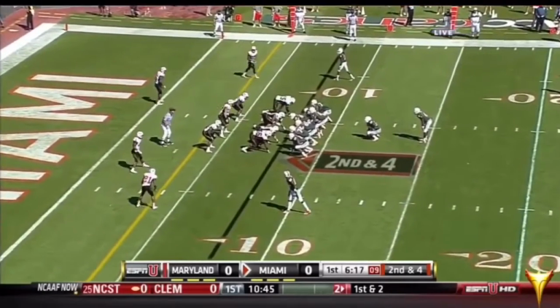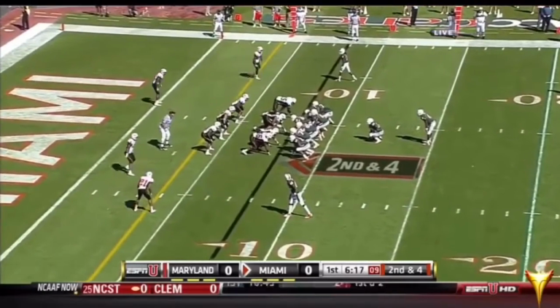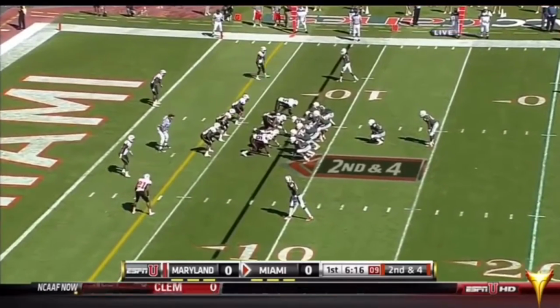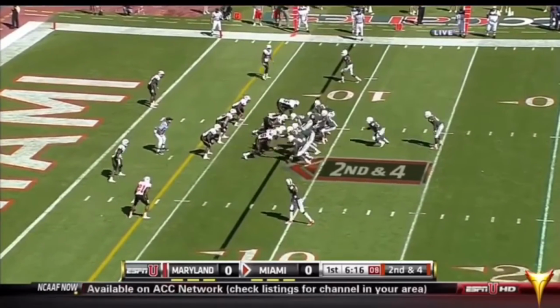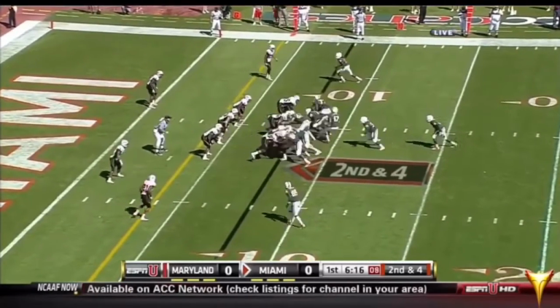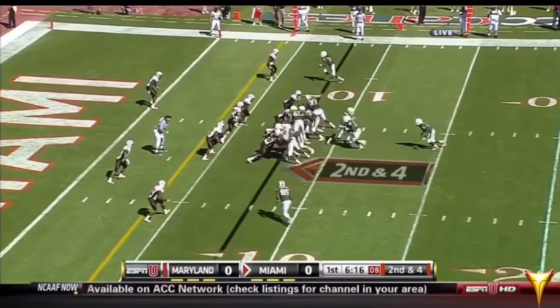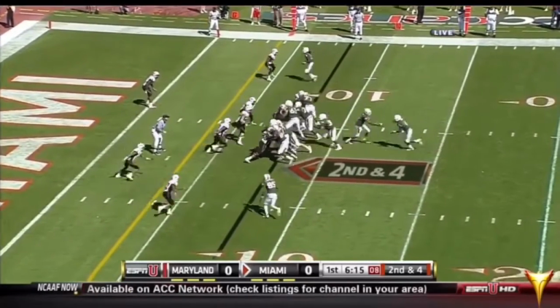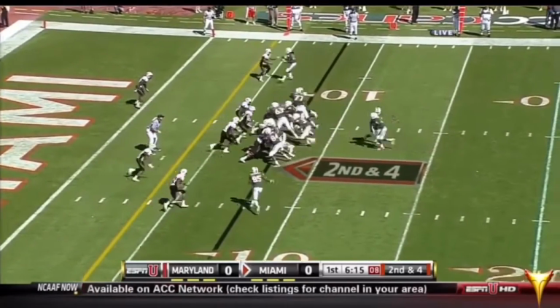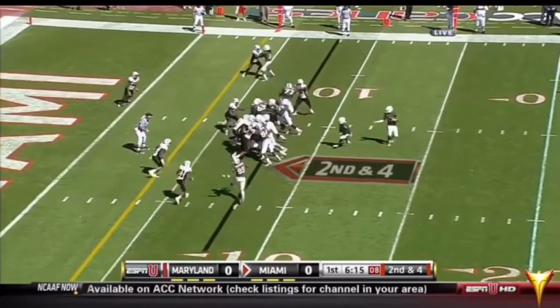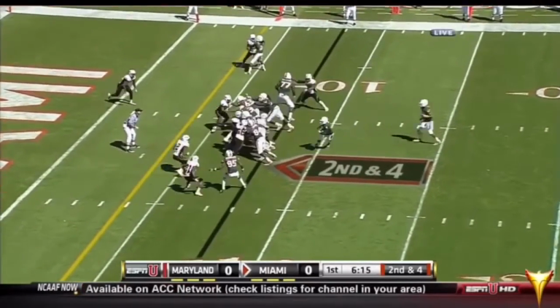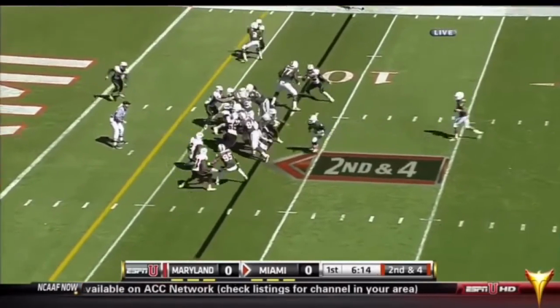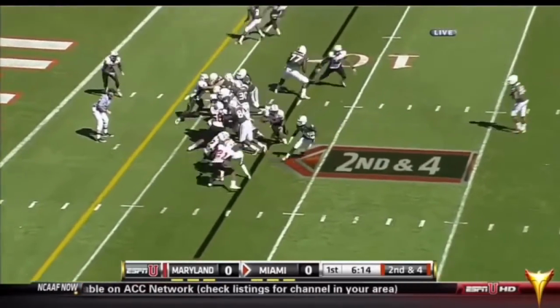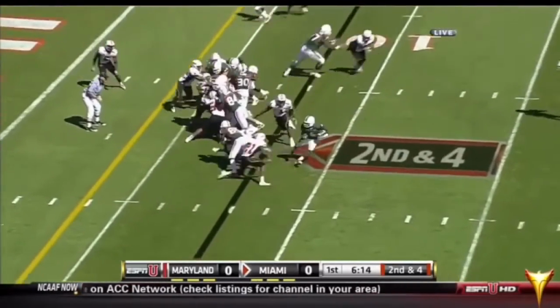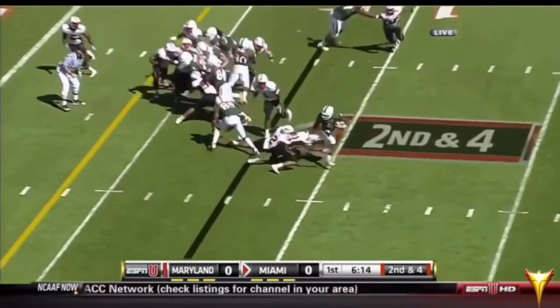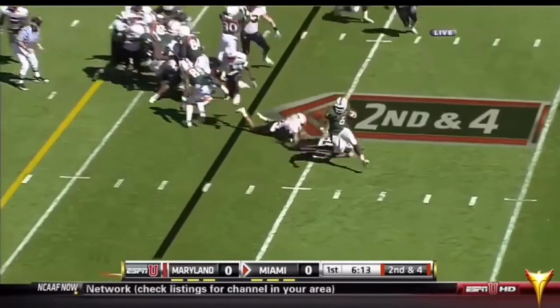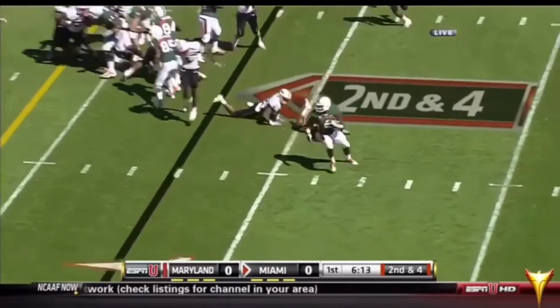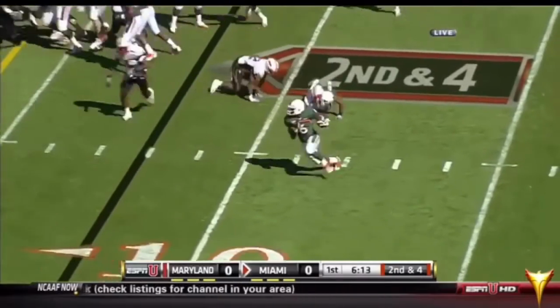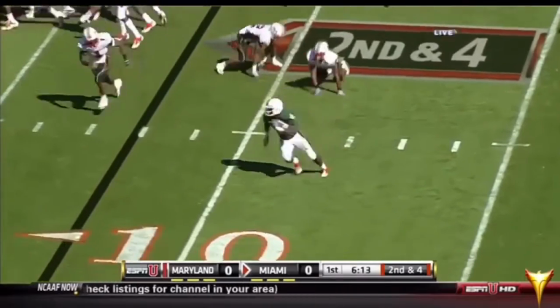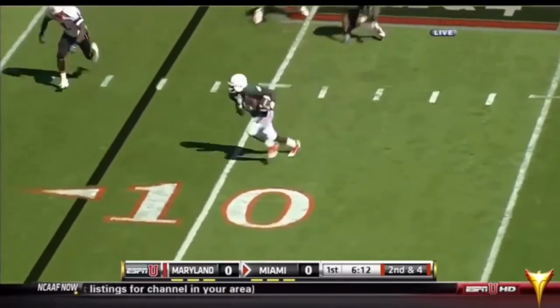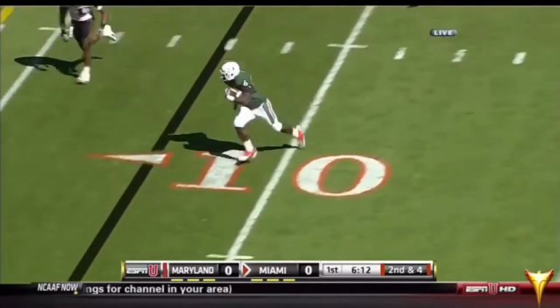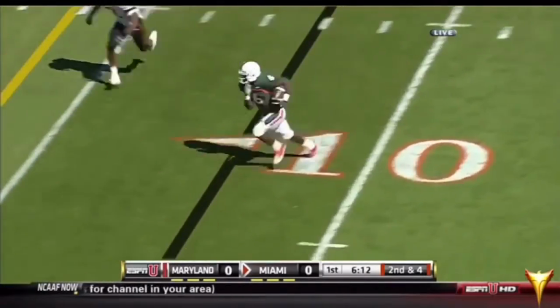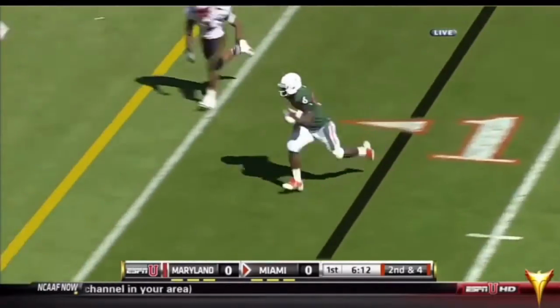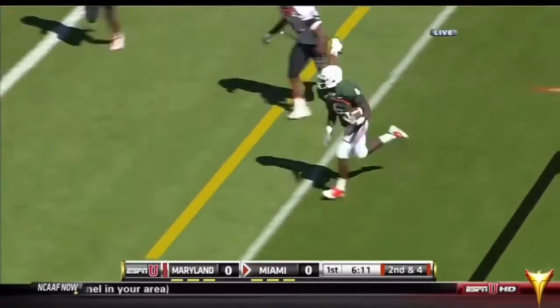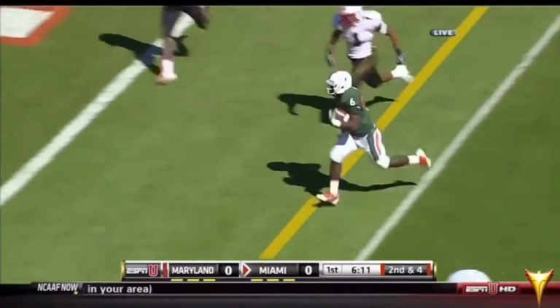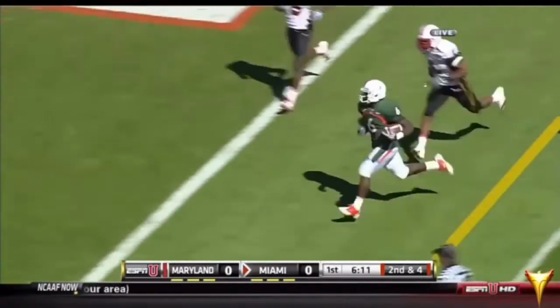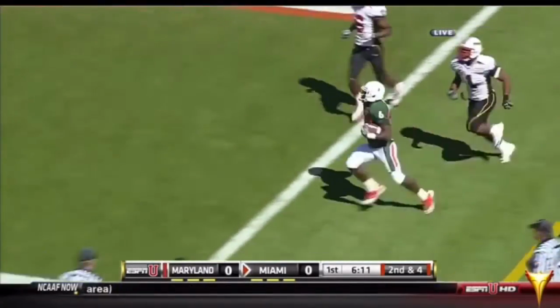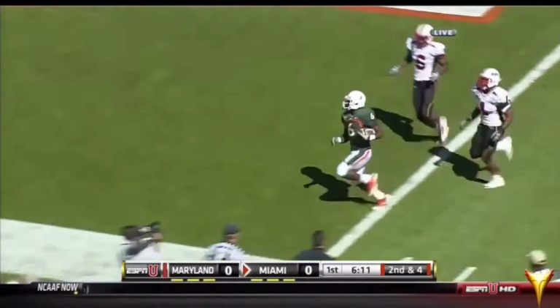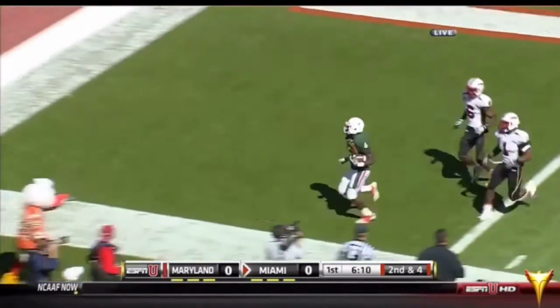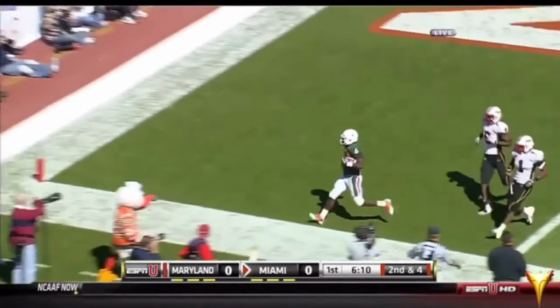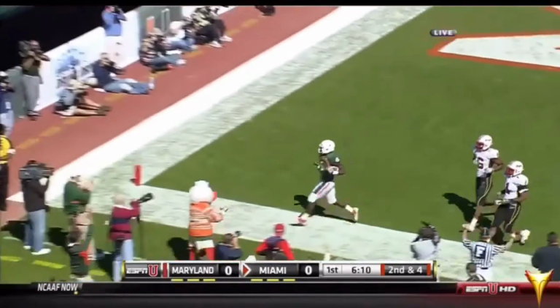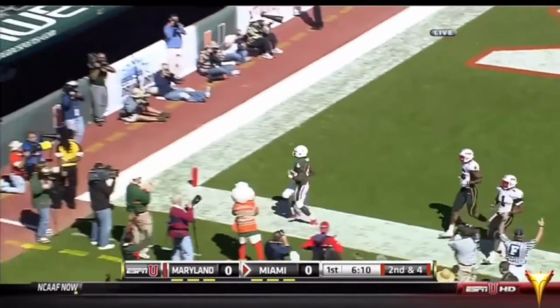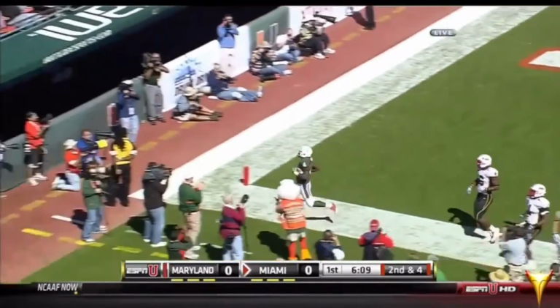This is second down and four. Off the edge — Lamar Miller's got it. Touchdown, Canes.